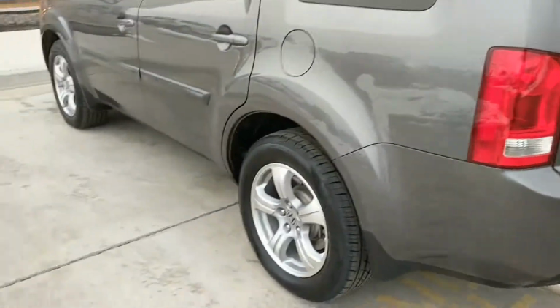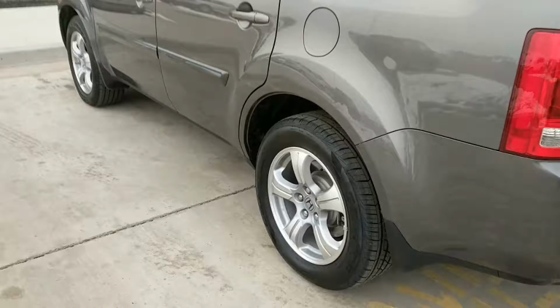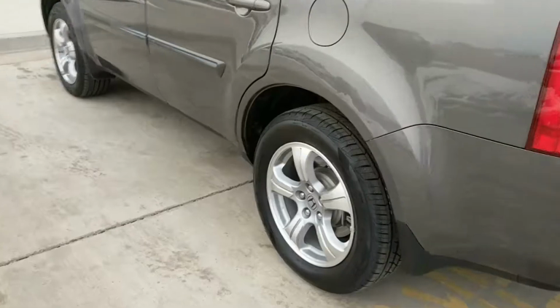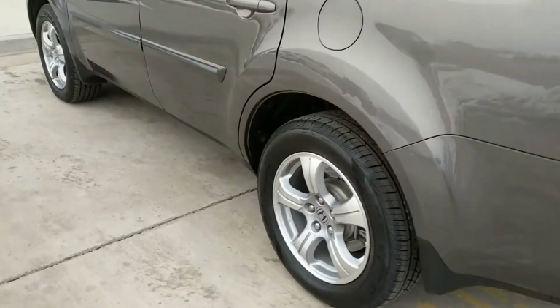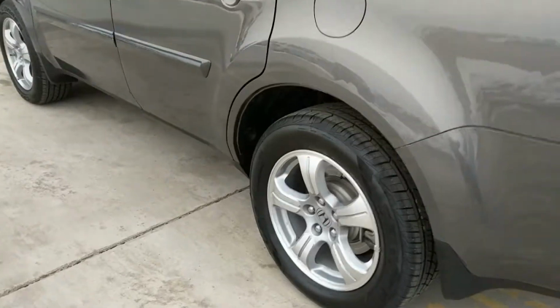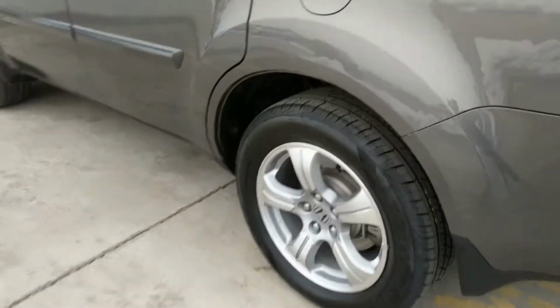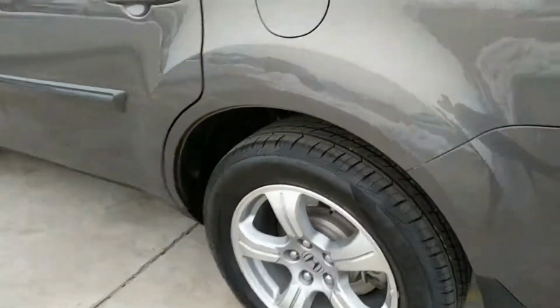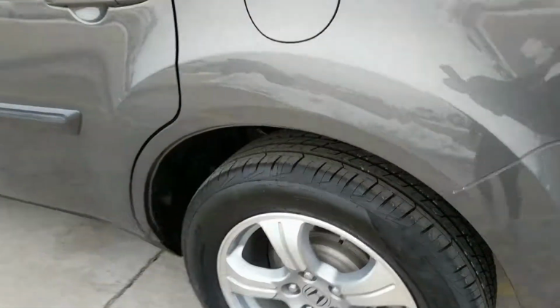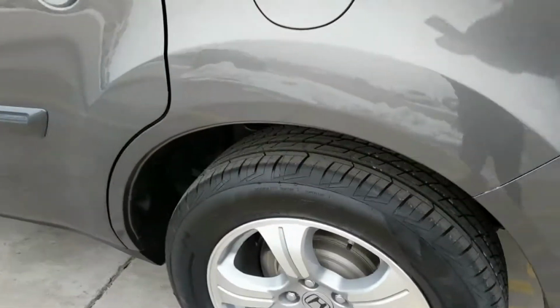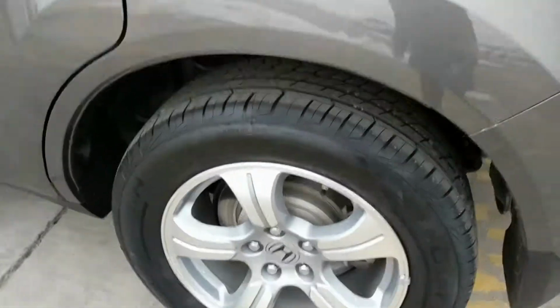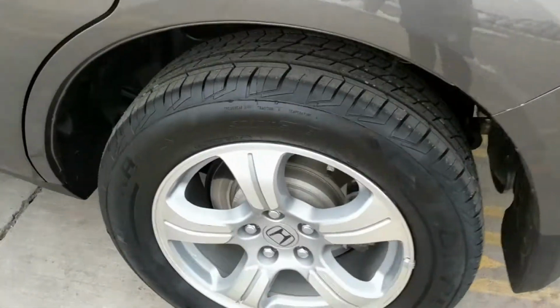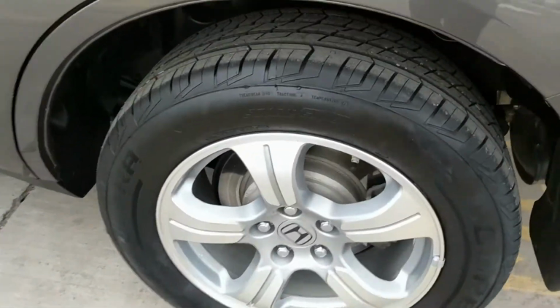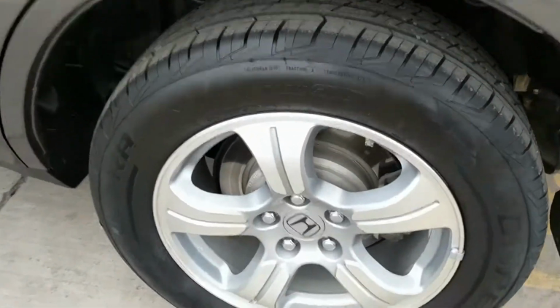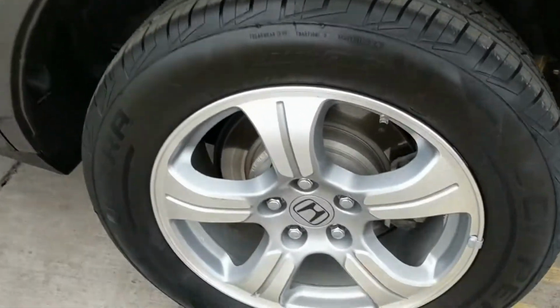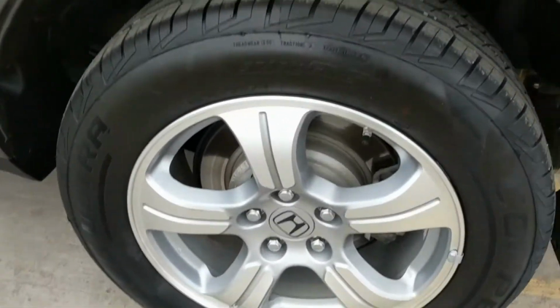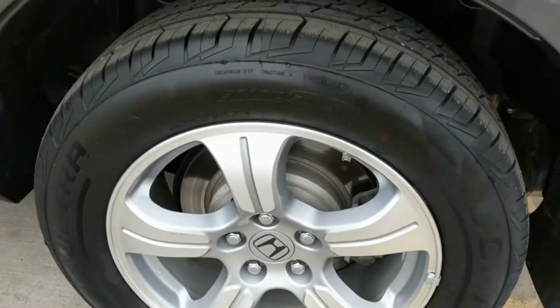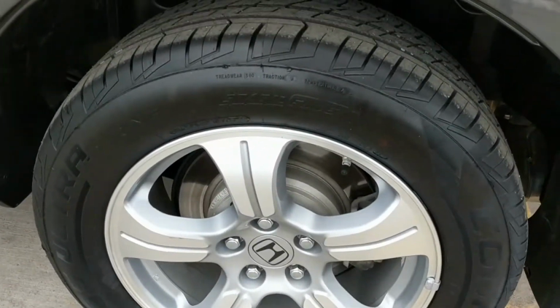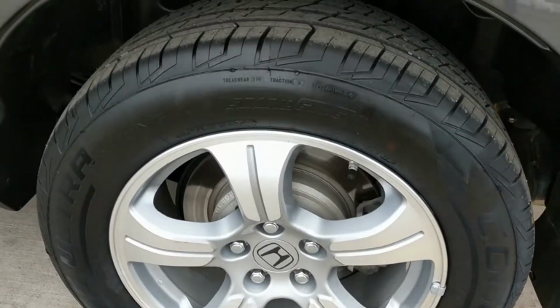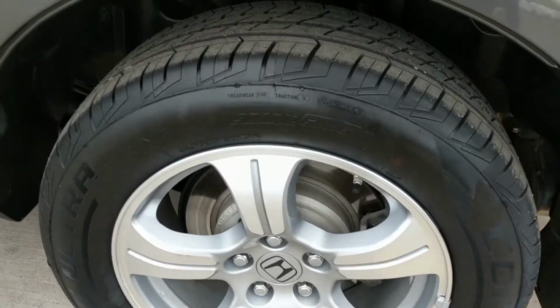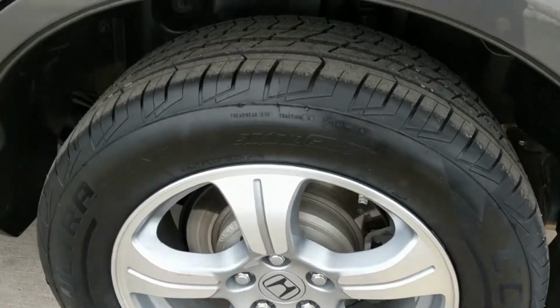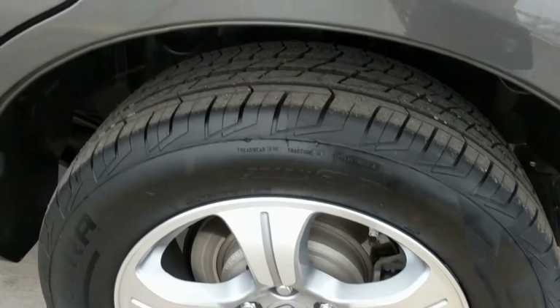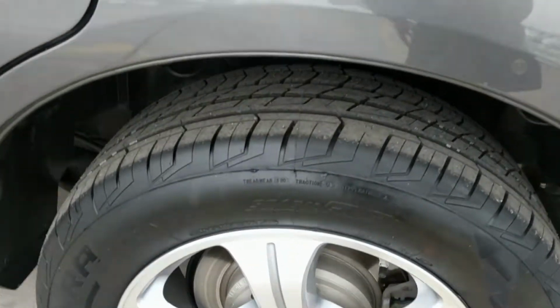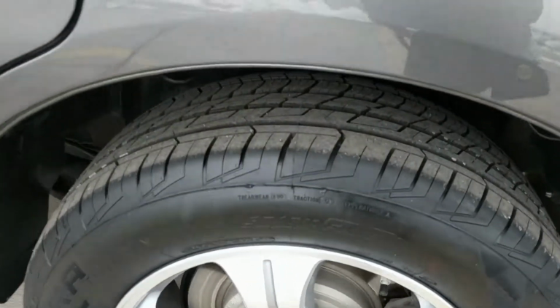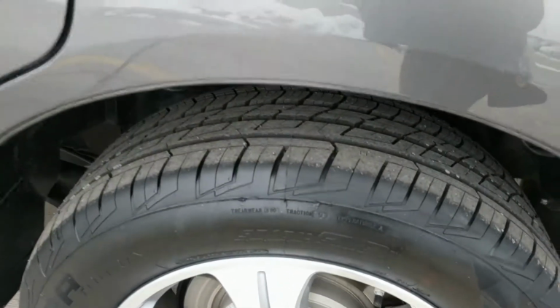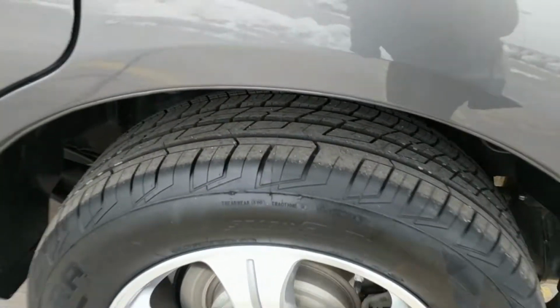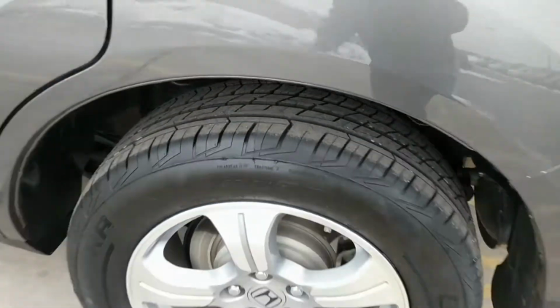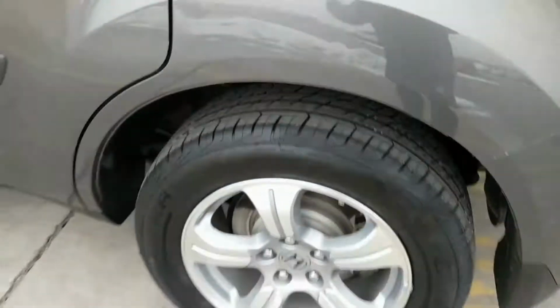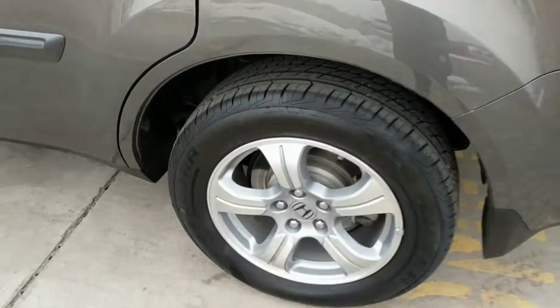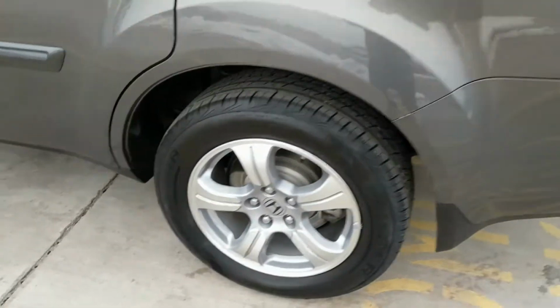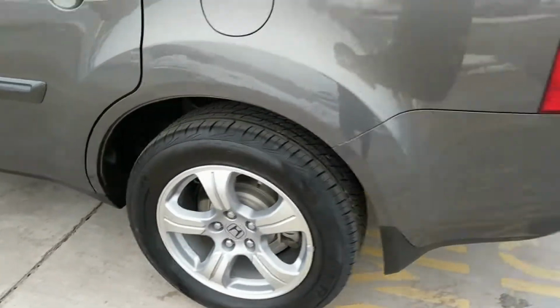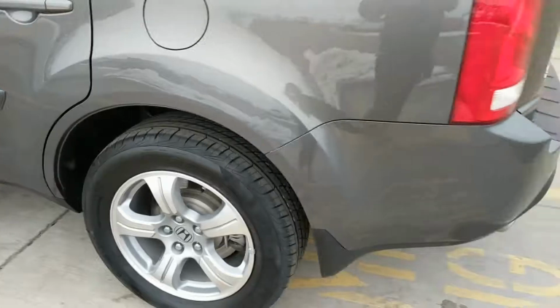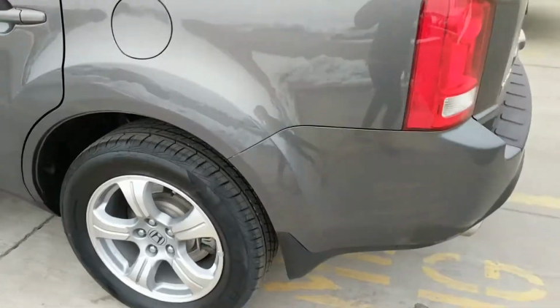One thing I want to show you — it has brand new spanking Cooper tires on it. Very, very nice.